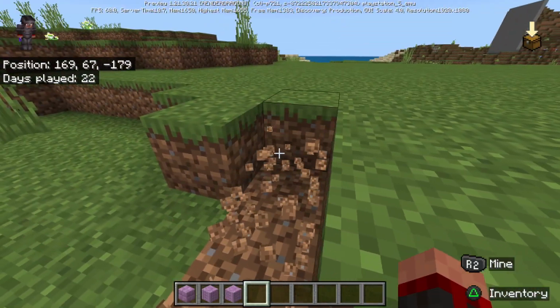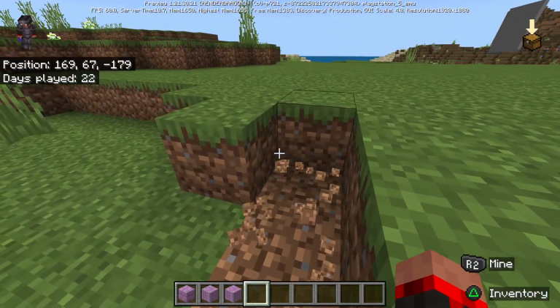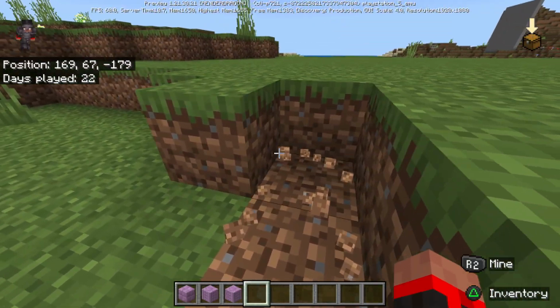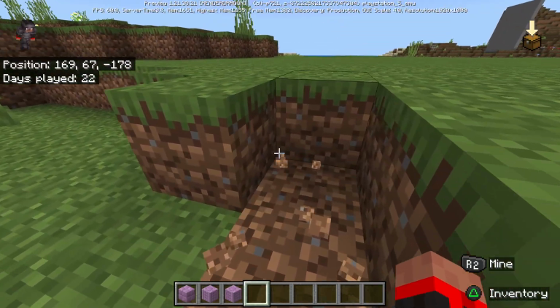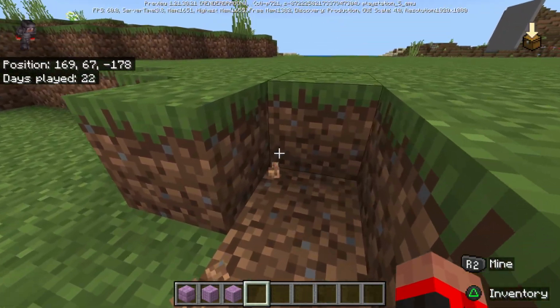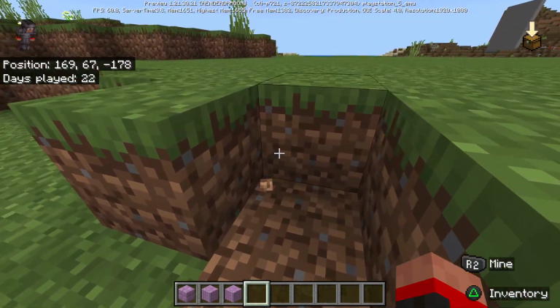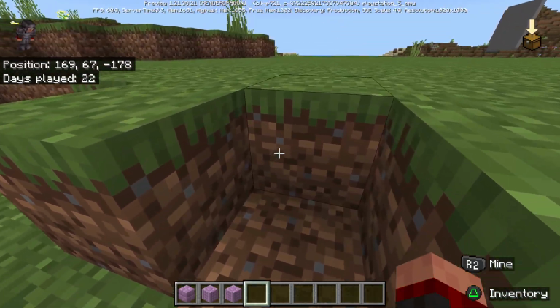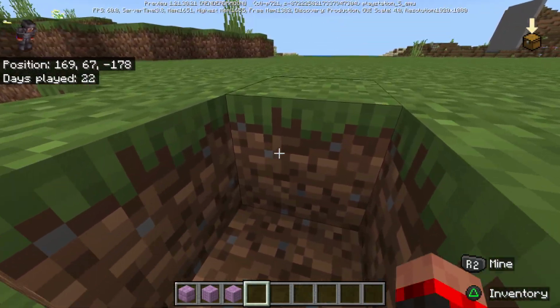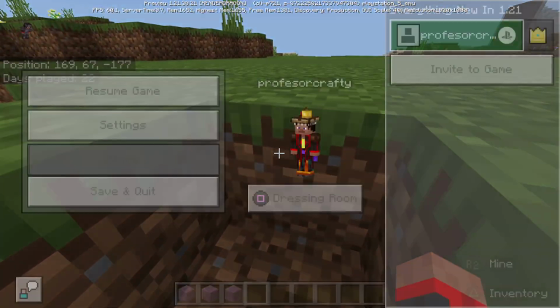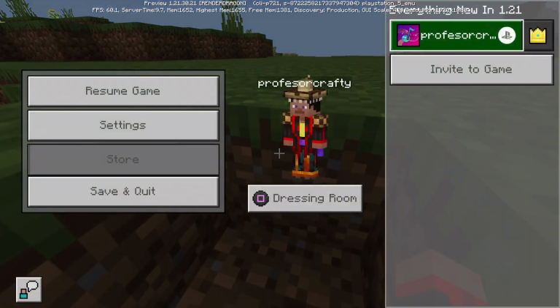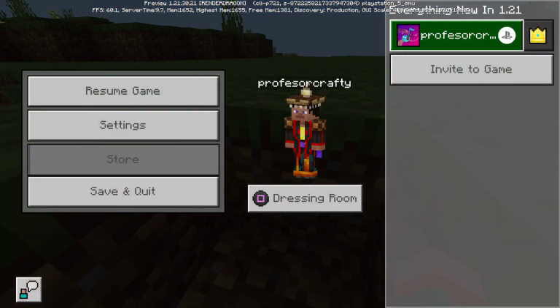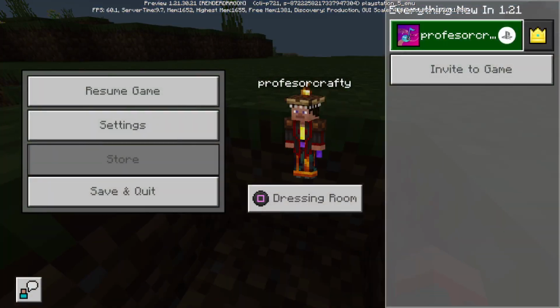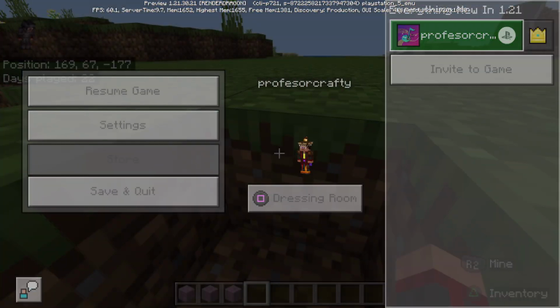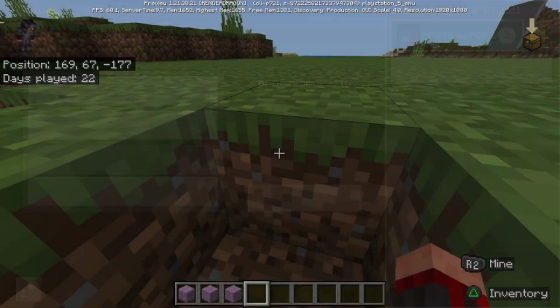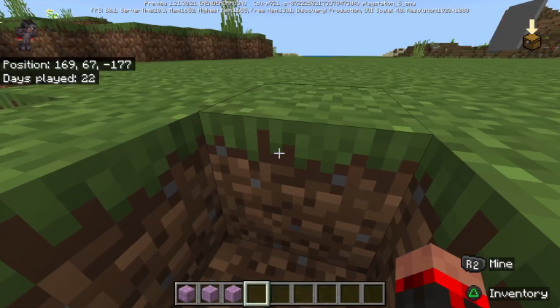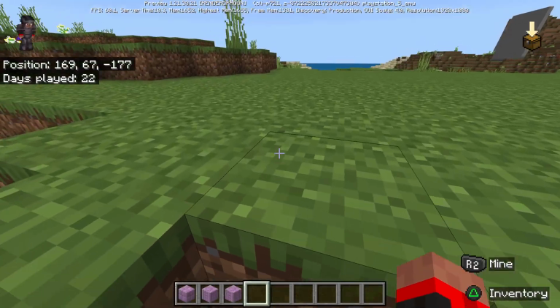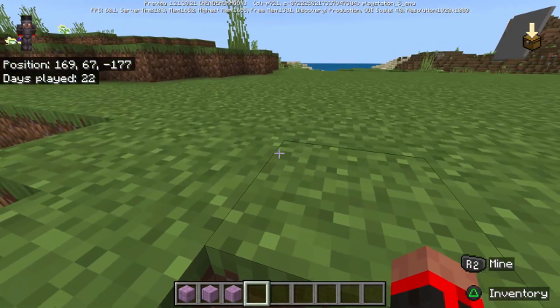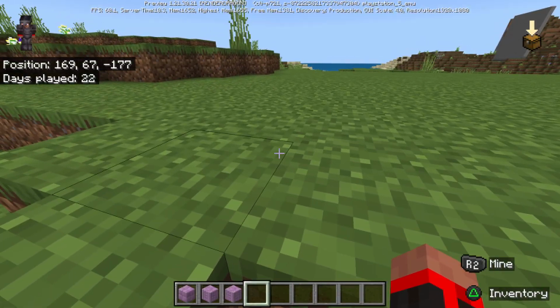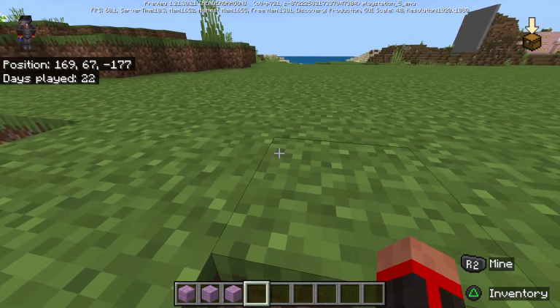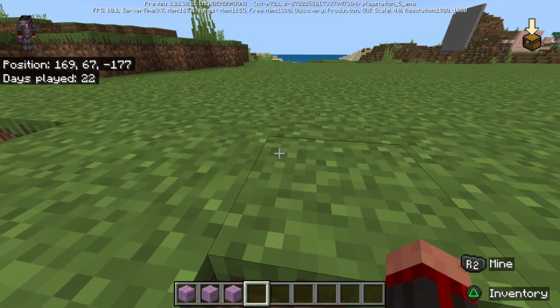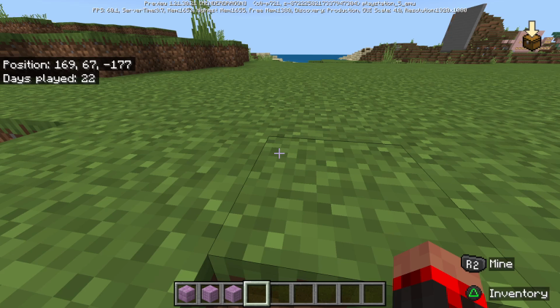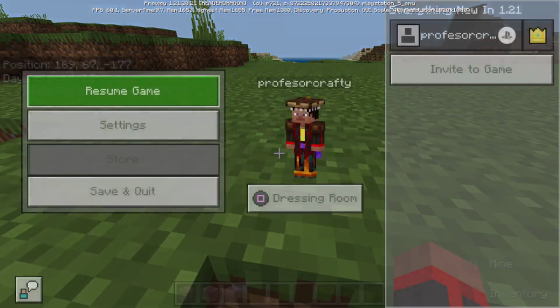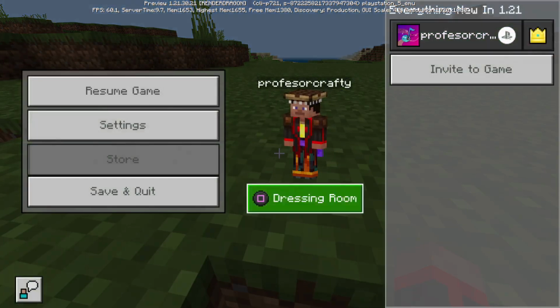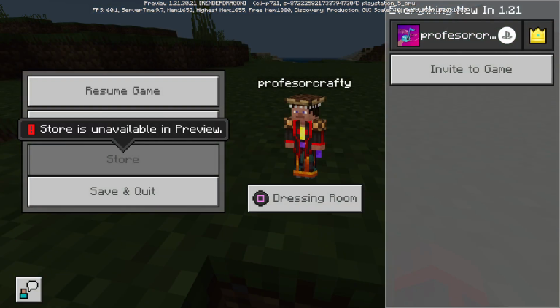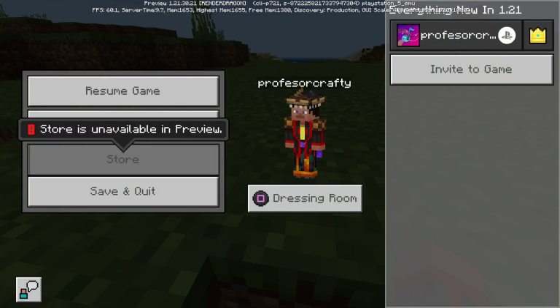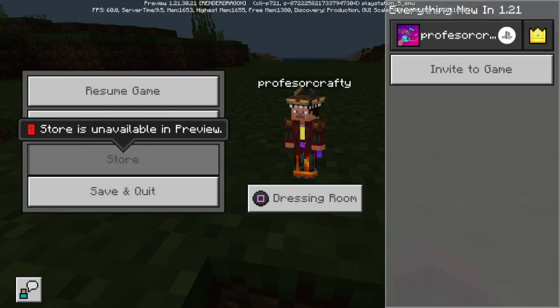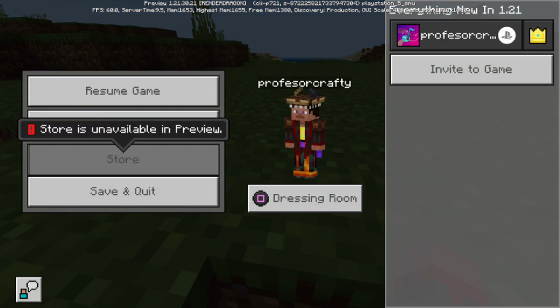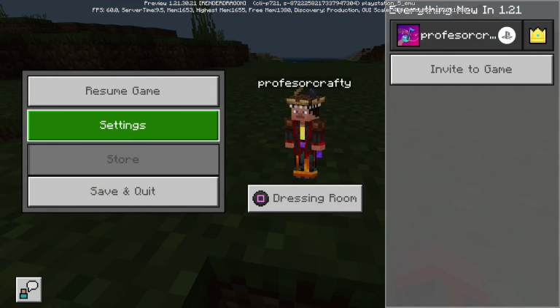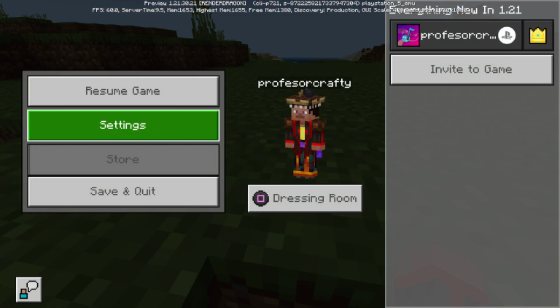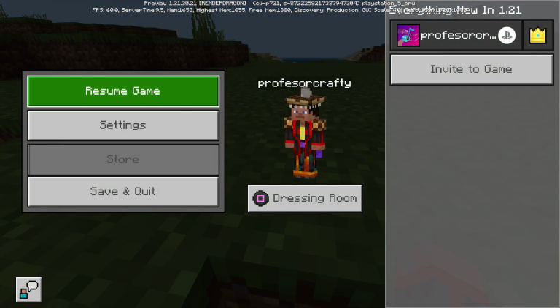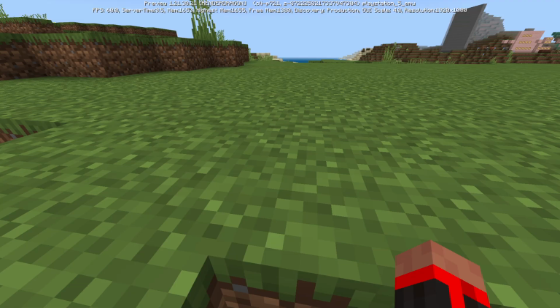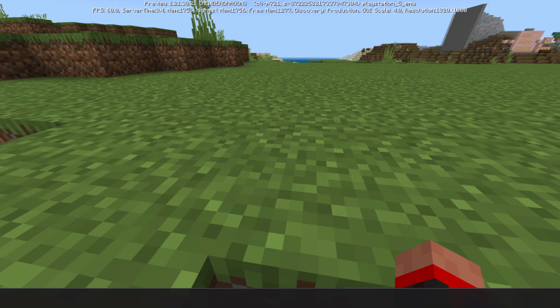Let's take a look at Trial Chambers and see what has changed. If we go into spectator mode right now we can check out the Trial Chamber and see if anything has changed.